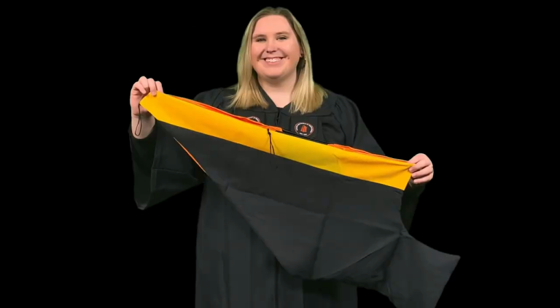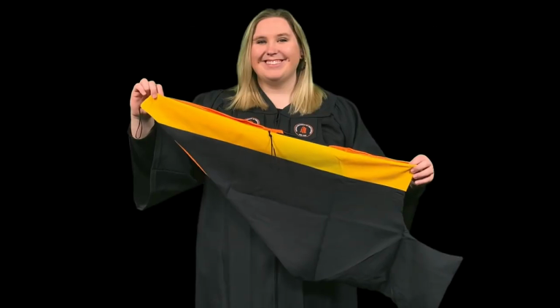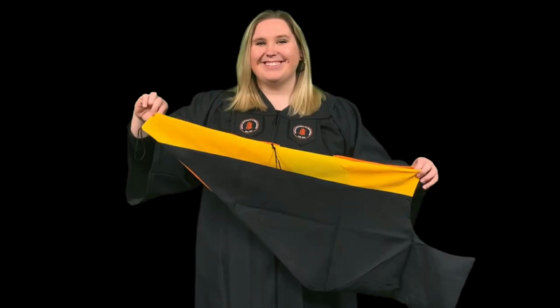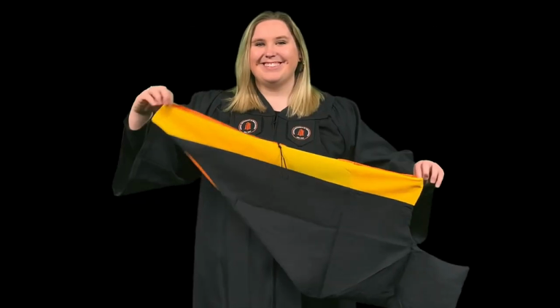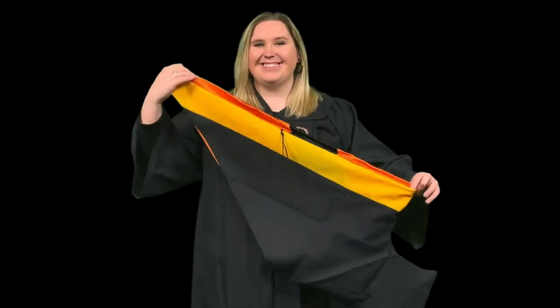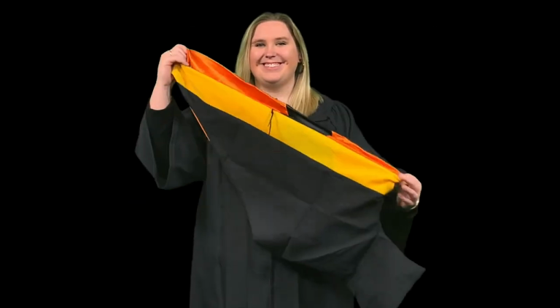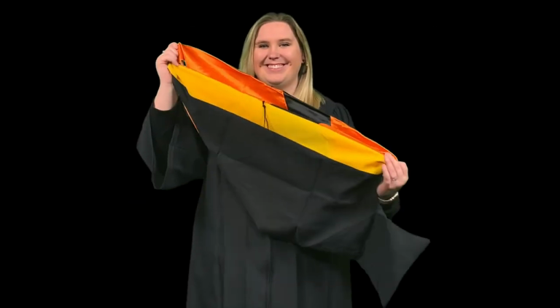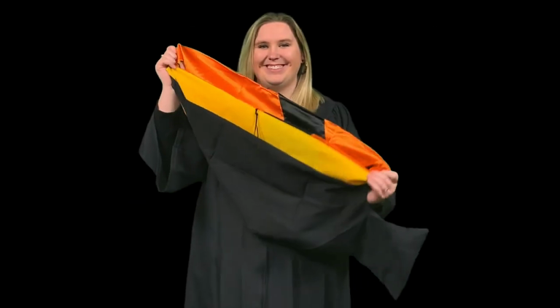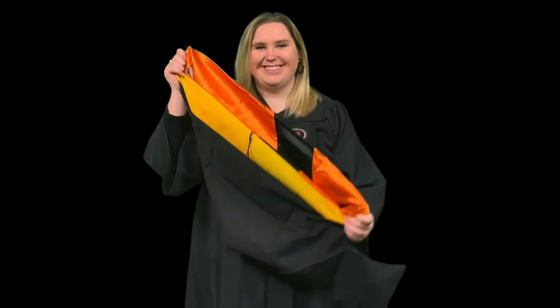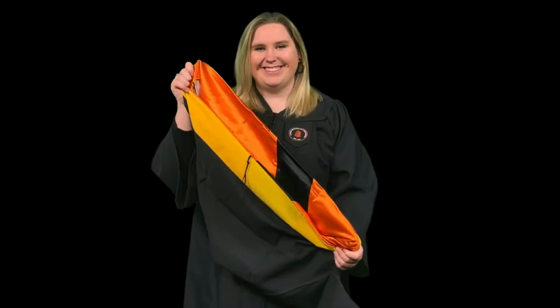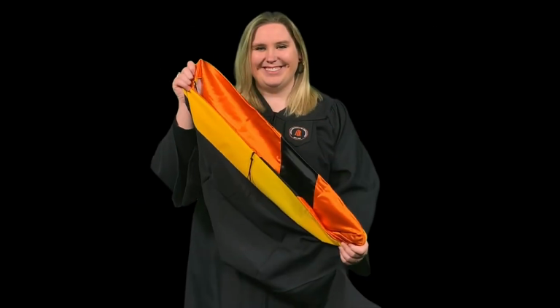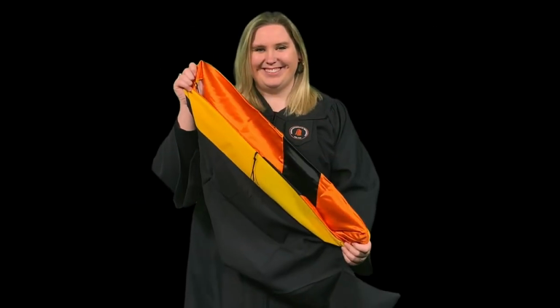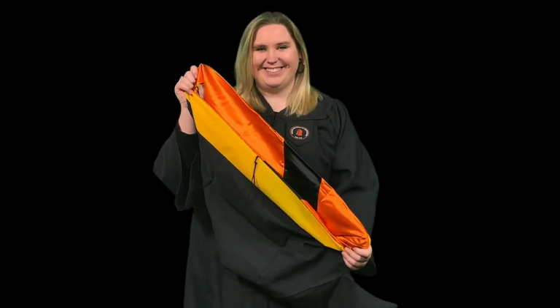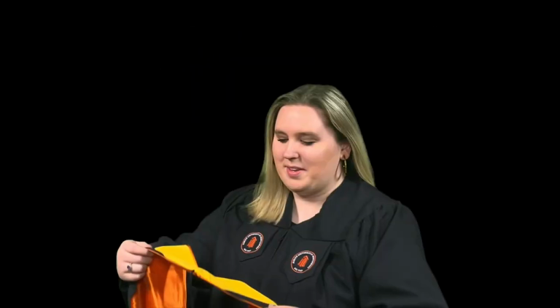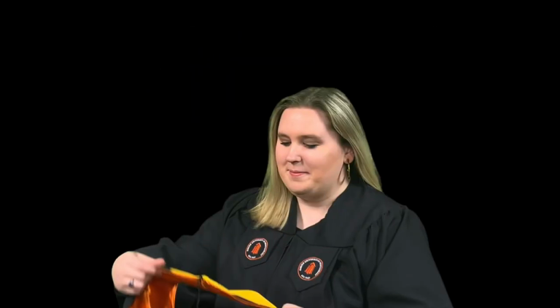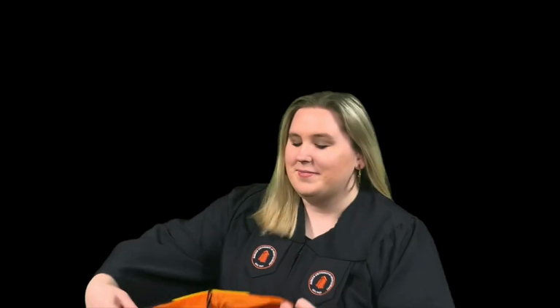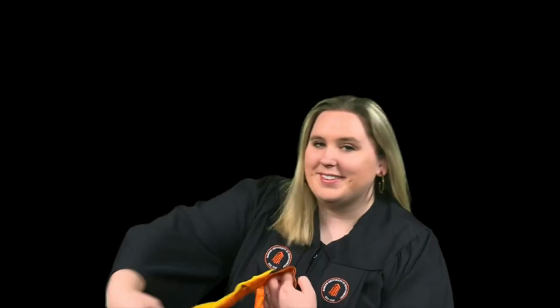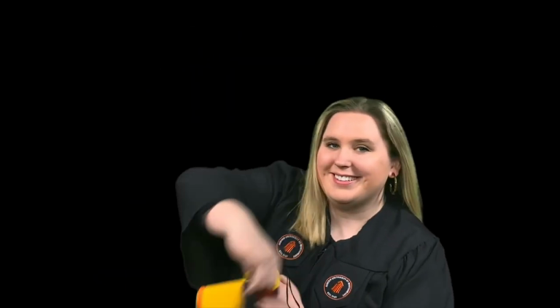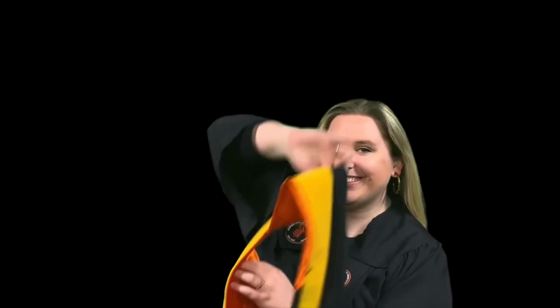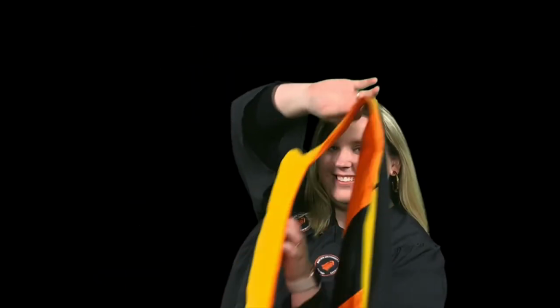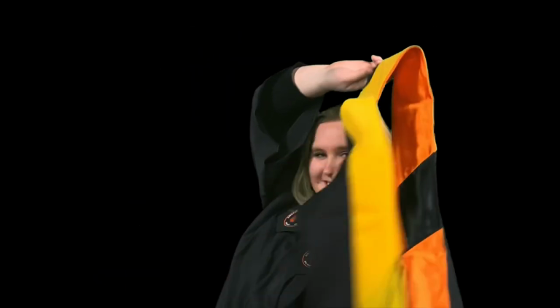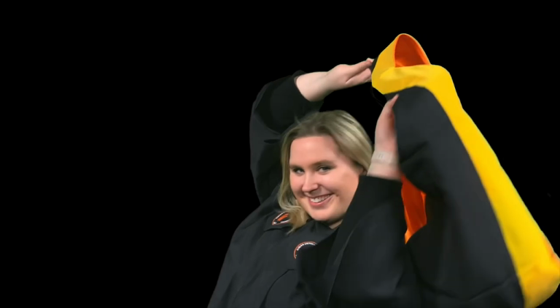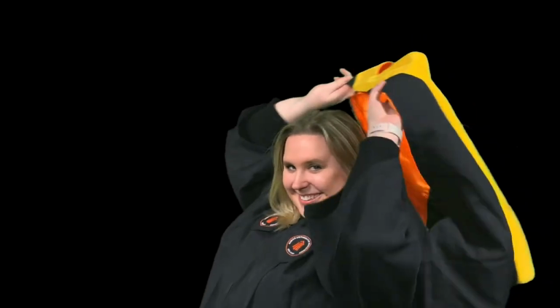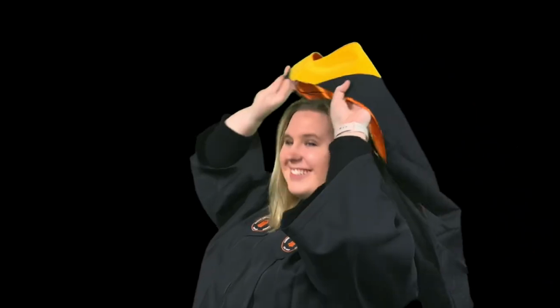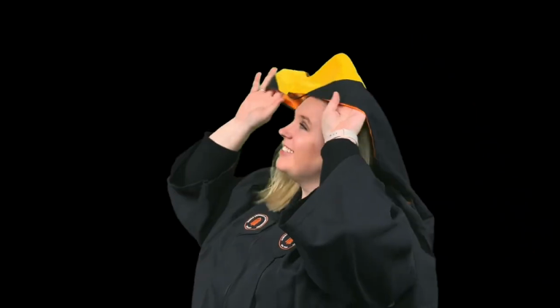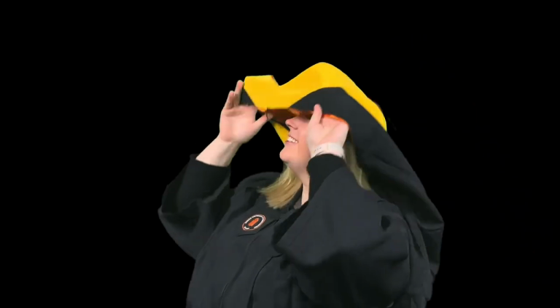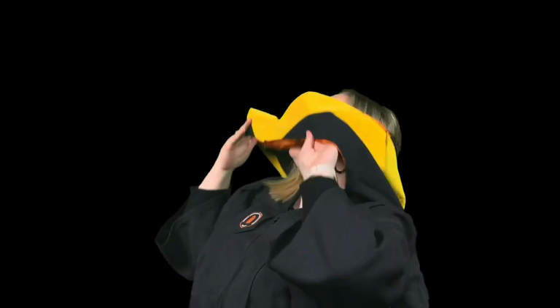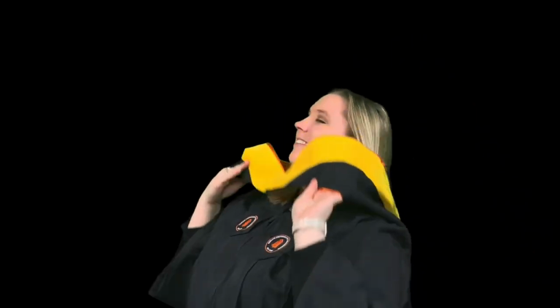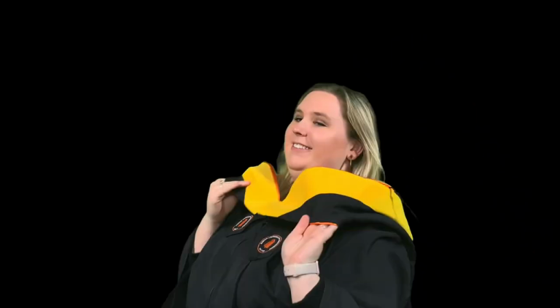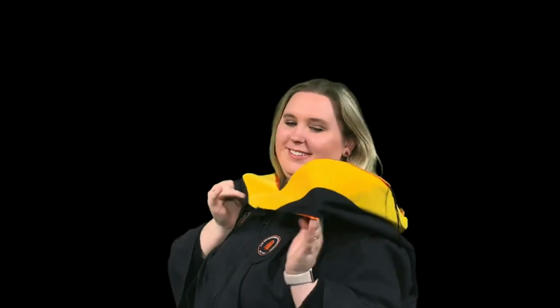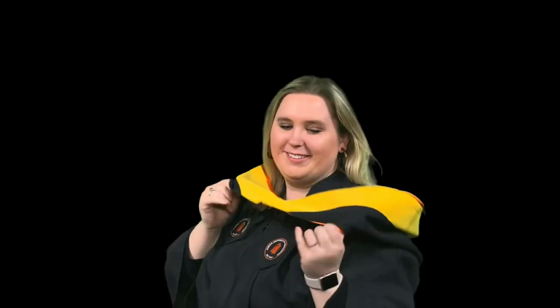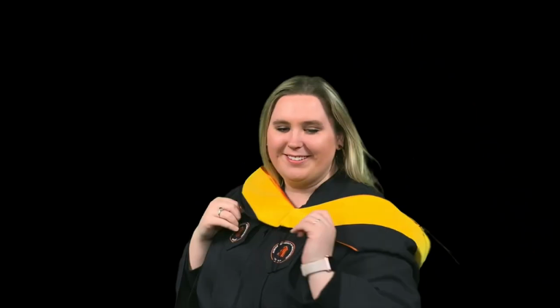If you're receiving your master's degree, you'll be wearing an academic hood. Place your hood over your neck, and the tail of the hood should drape down your back.